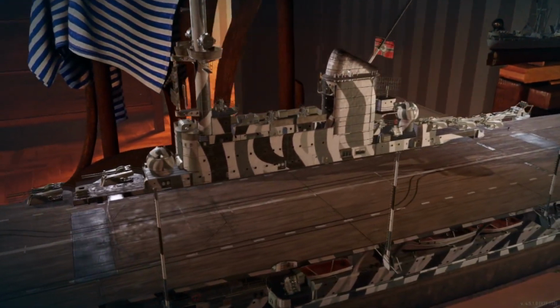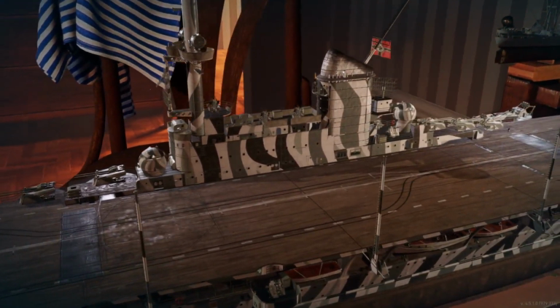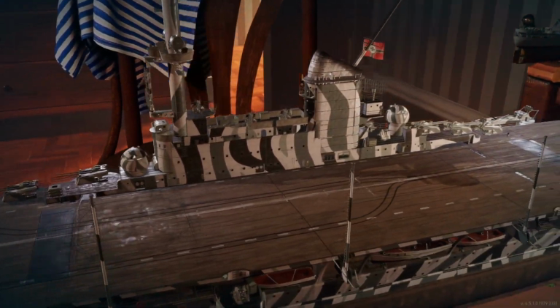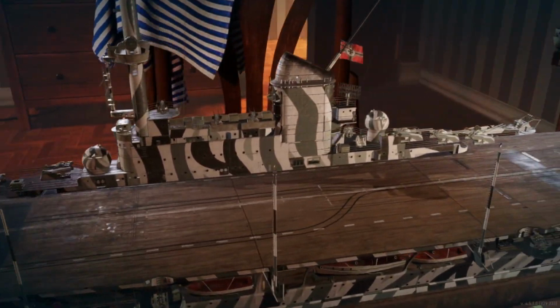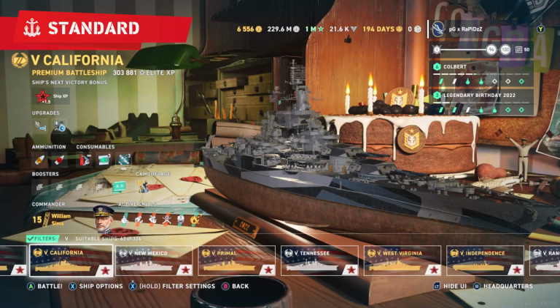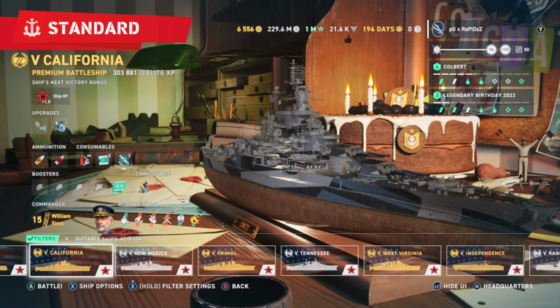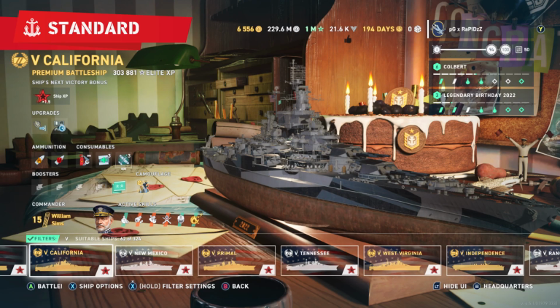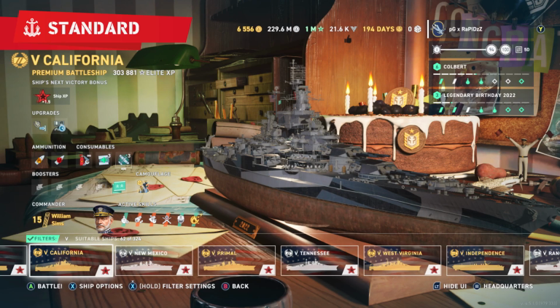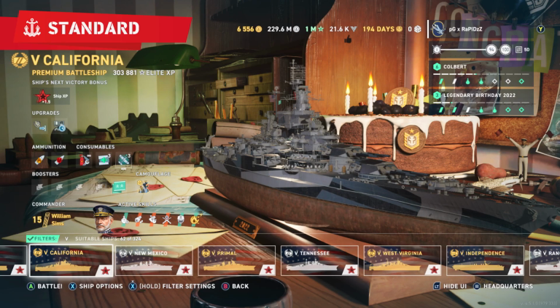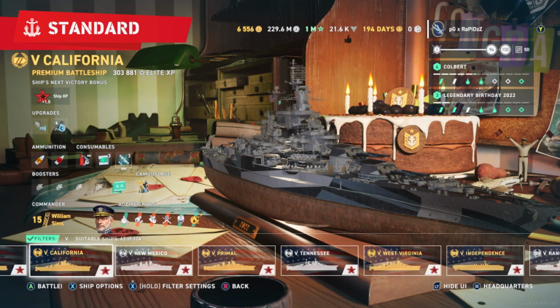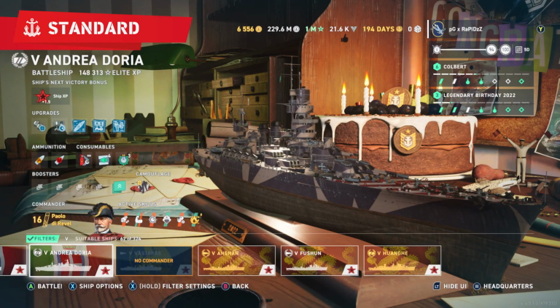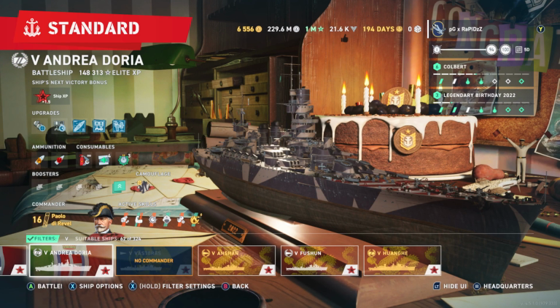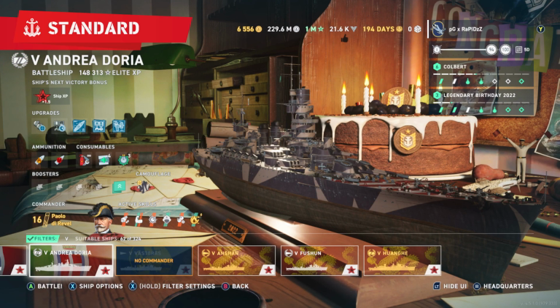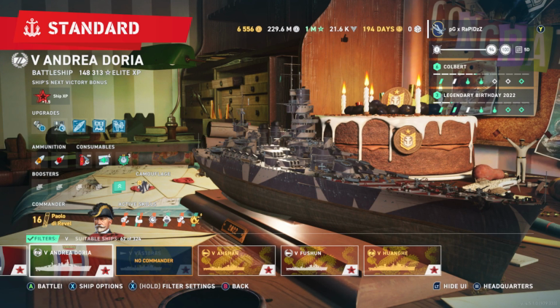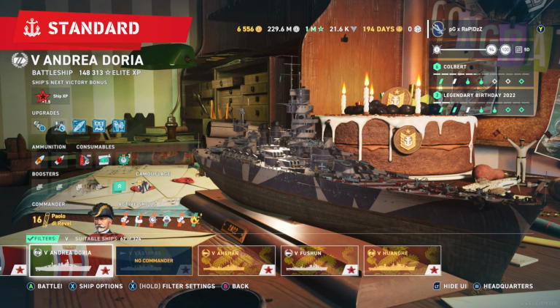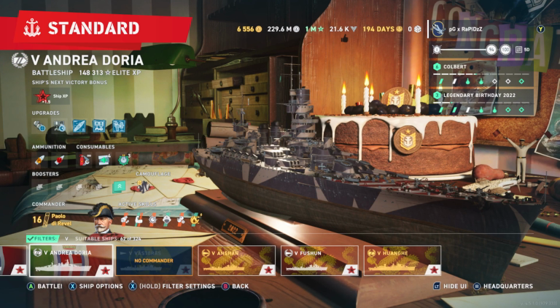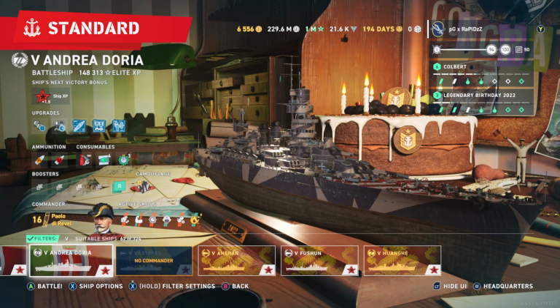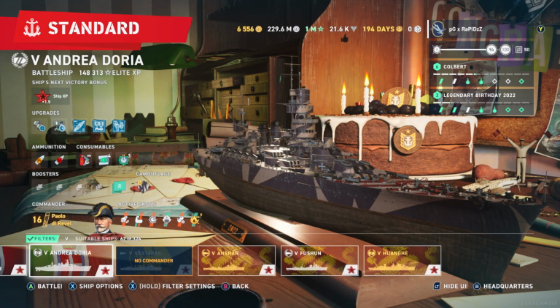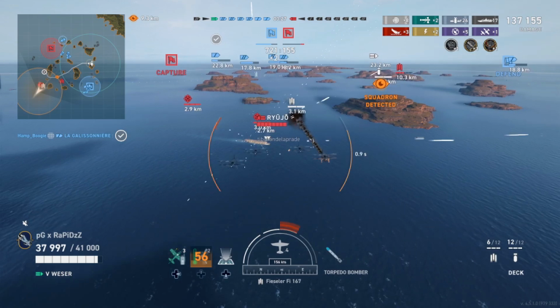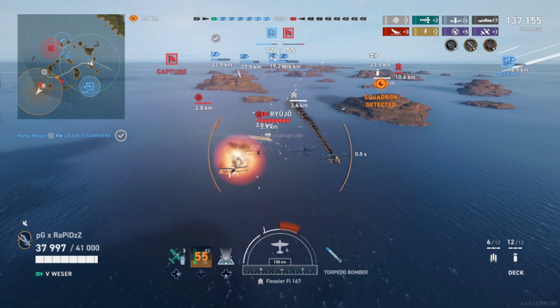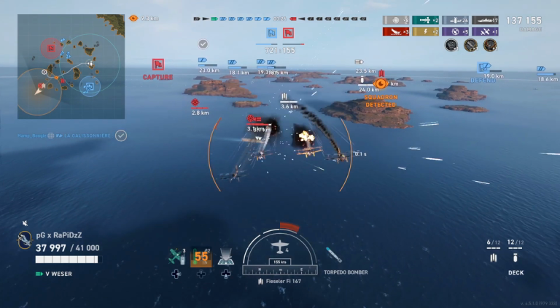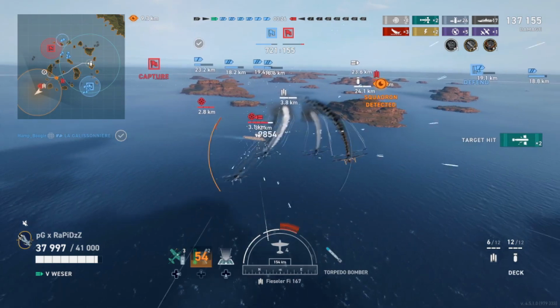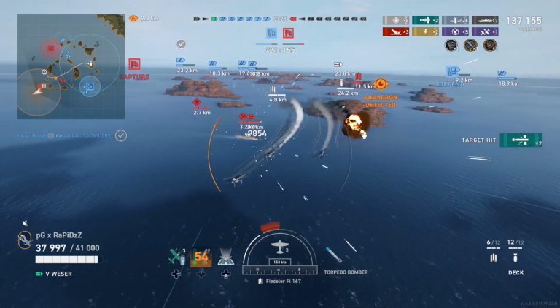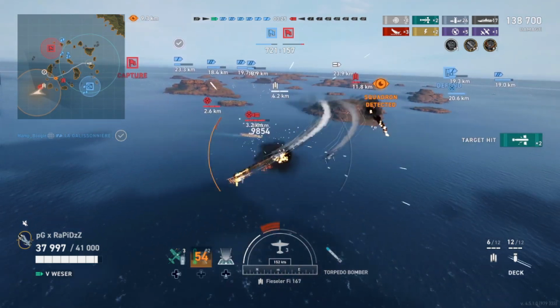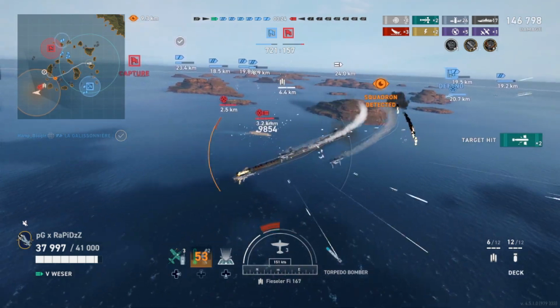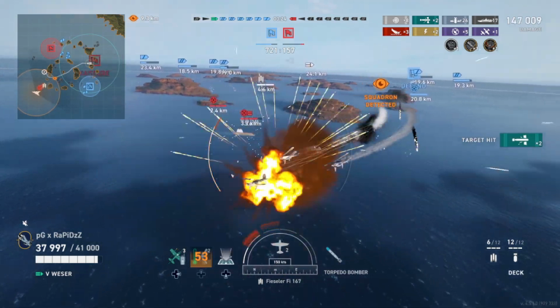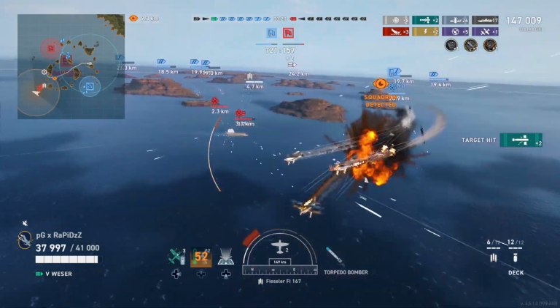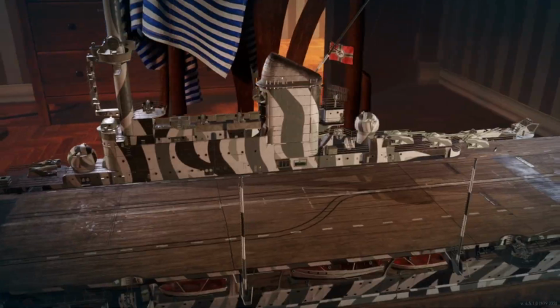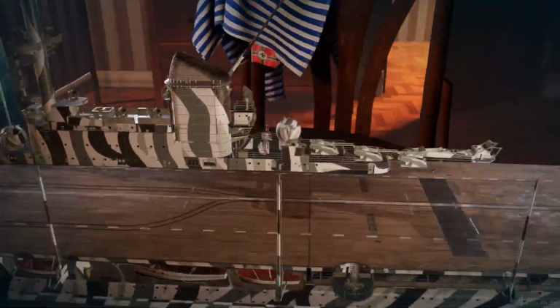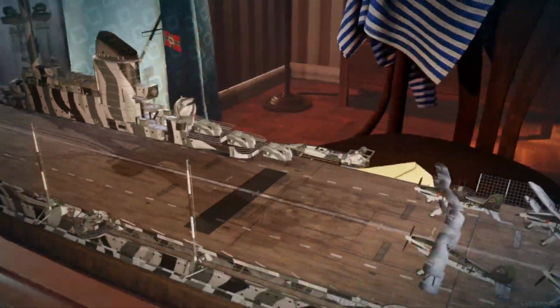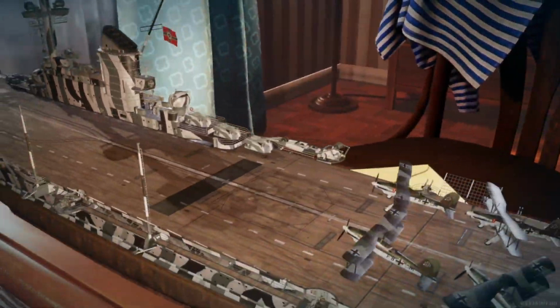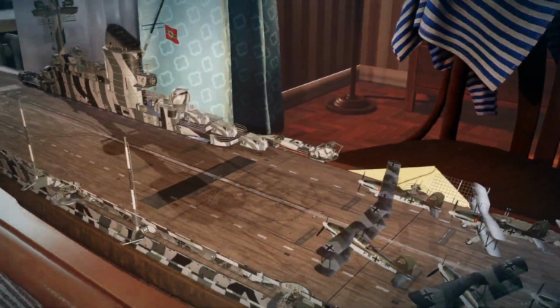Your only threats are, of course, Kali, Doria, and fighter planes — that's about it. Everything else is just food.